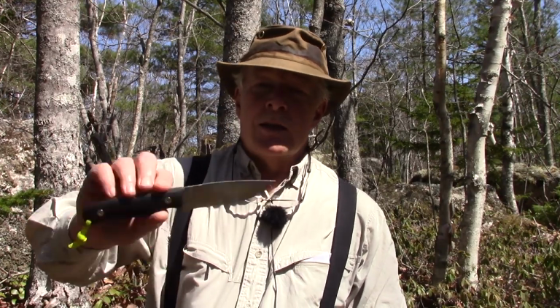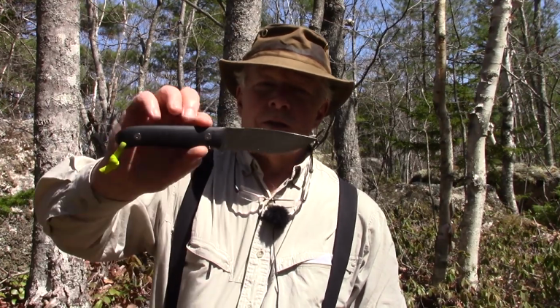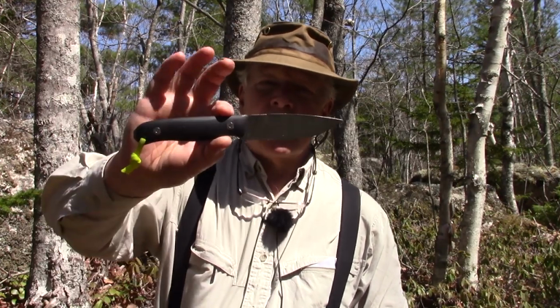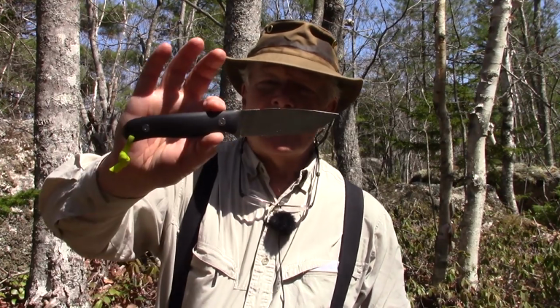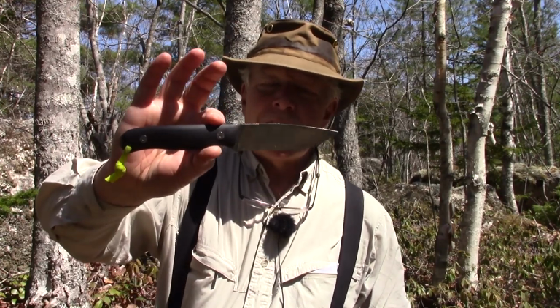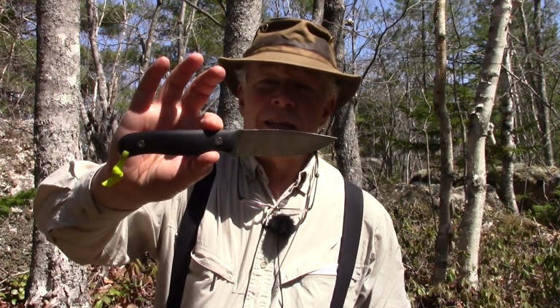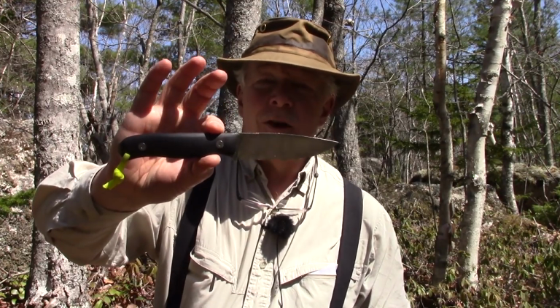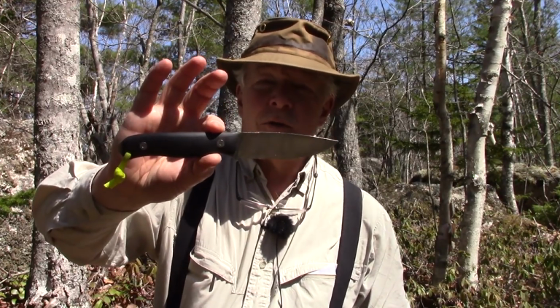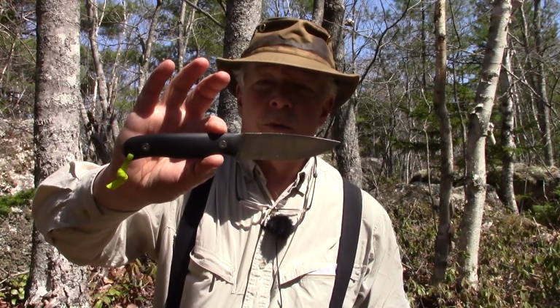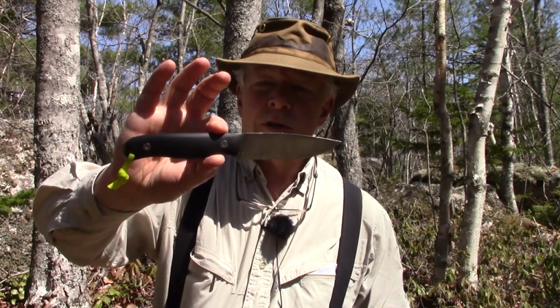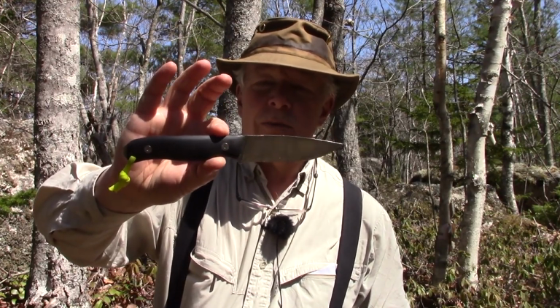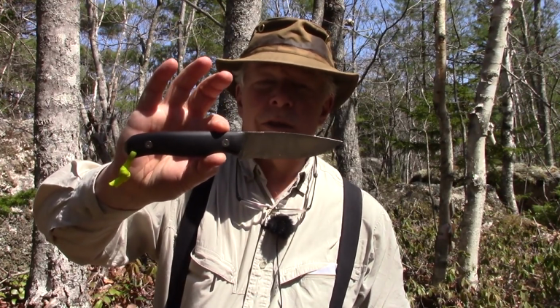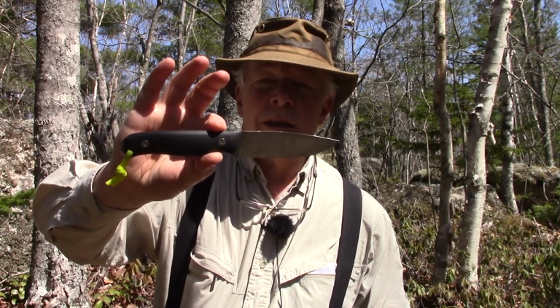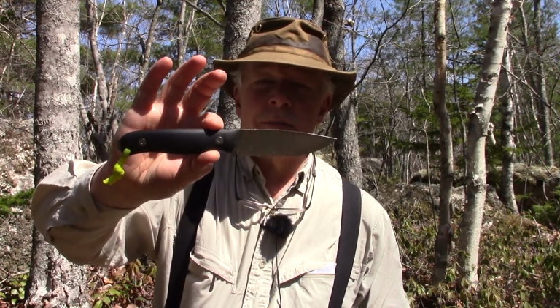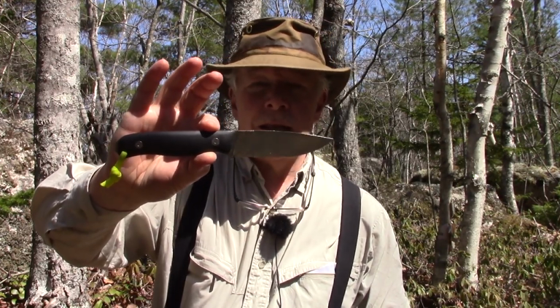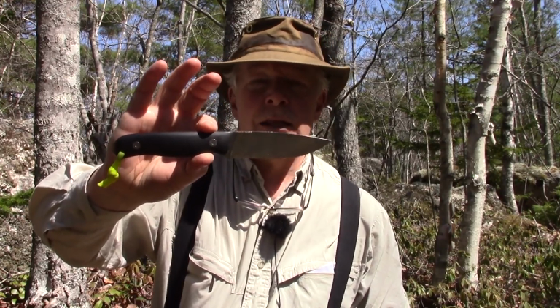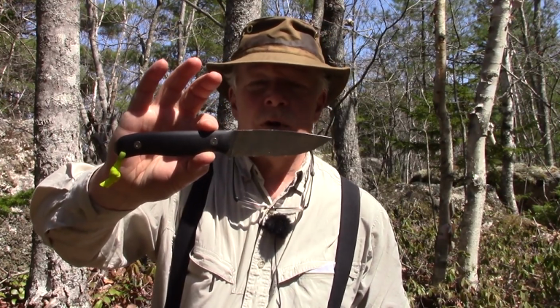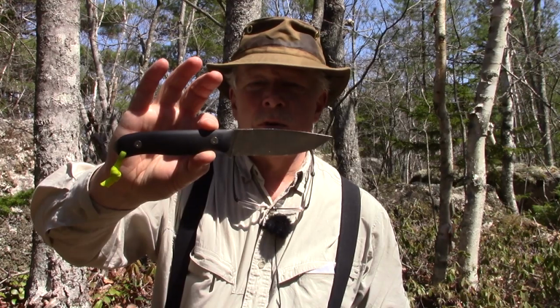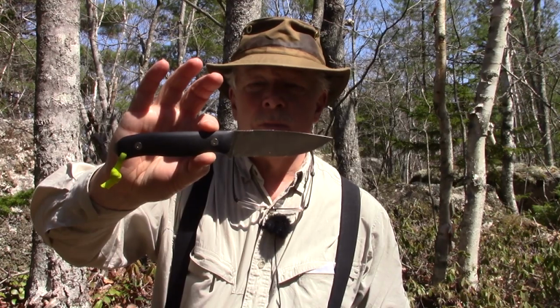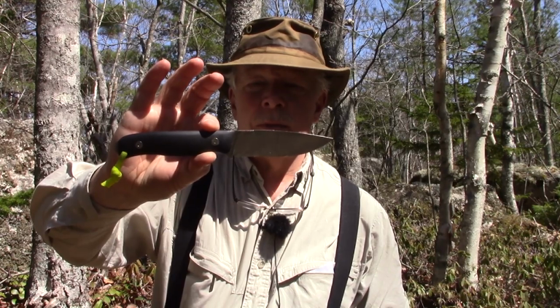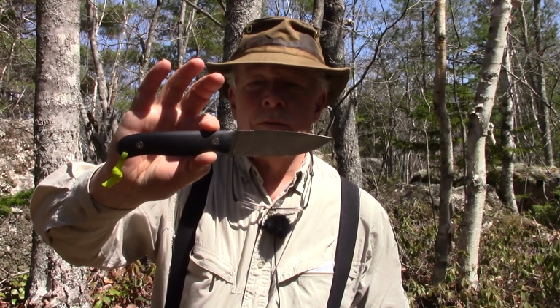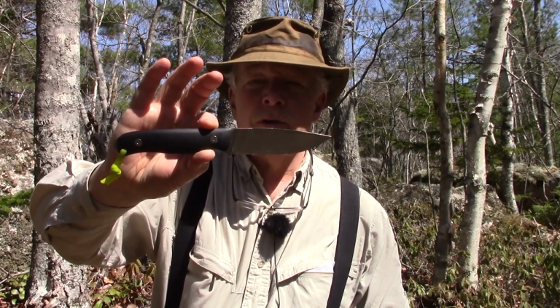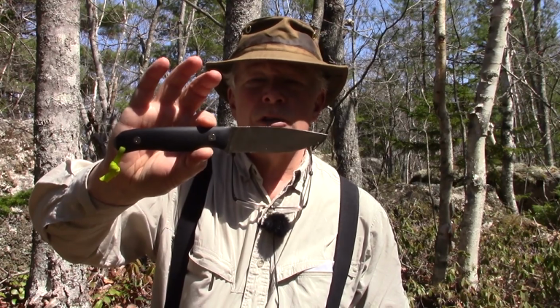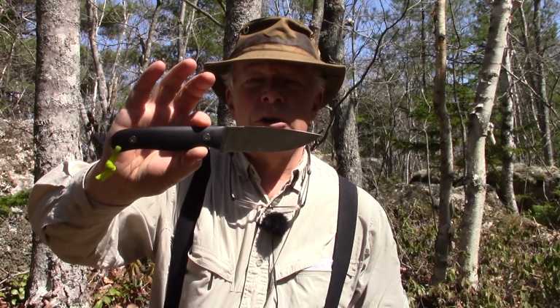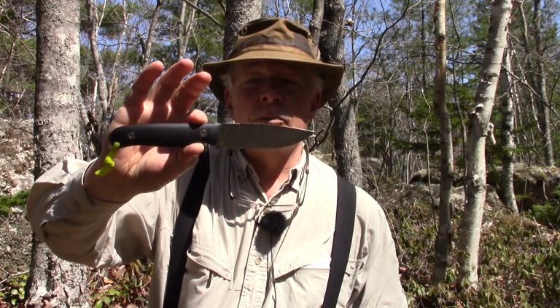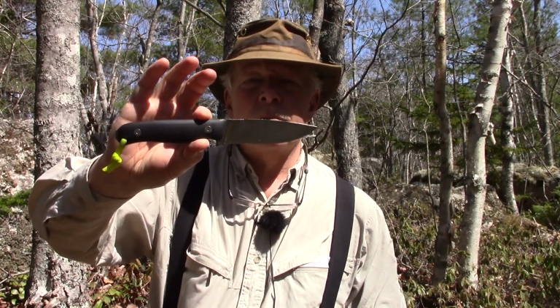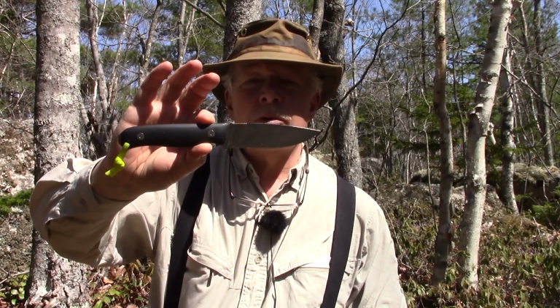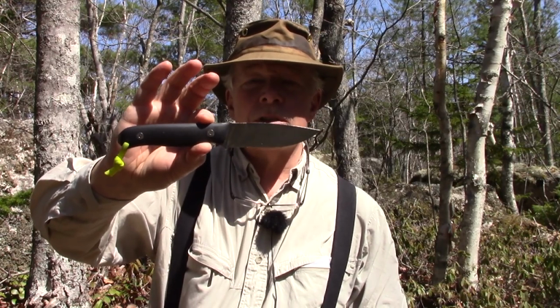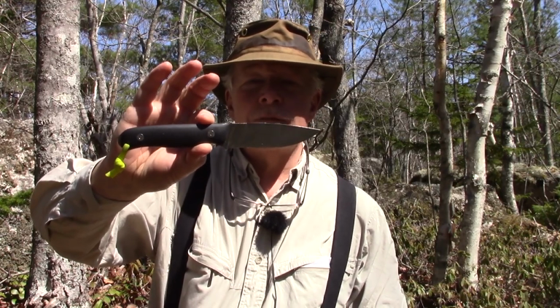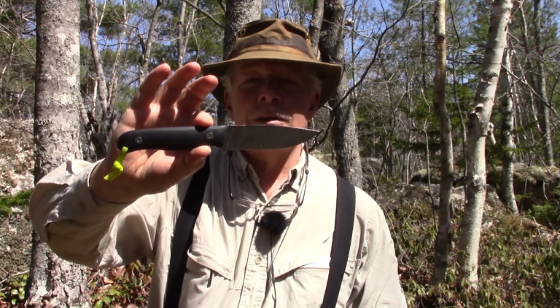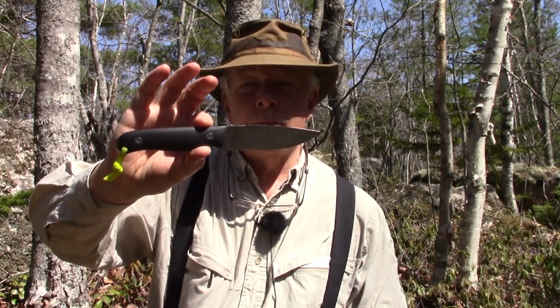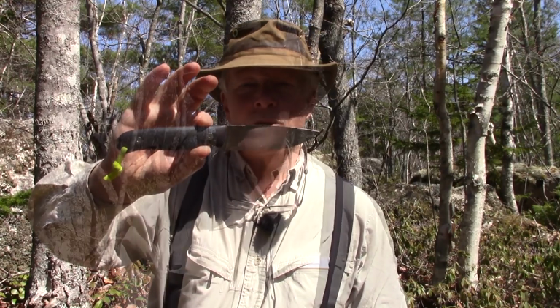So what I've been testing now for almost six months is the Manly Draguer. If you're interested in hearing more about this knife, keep watching.